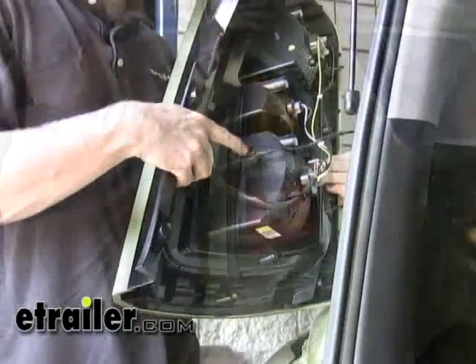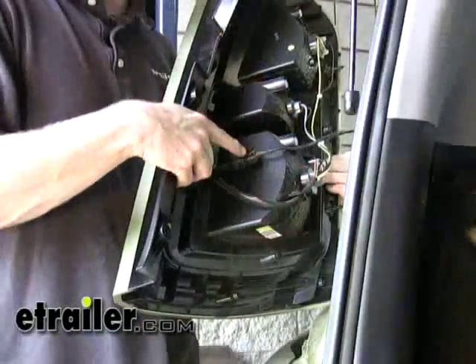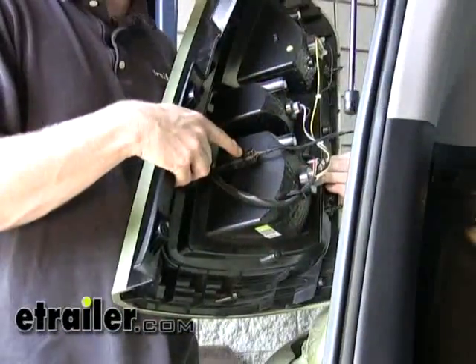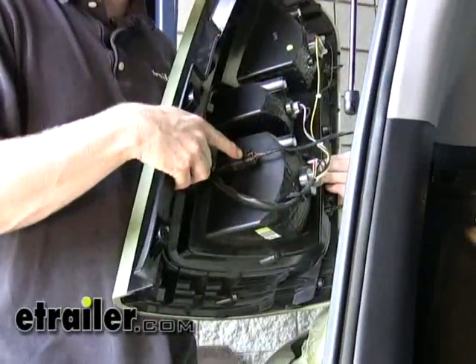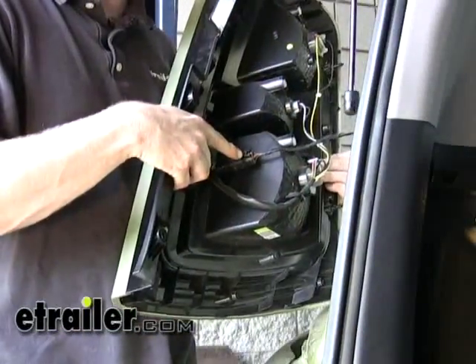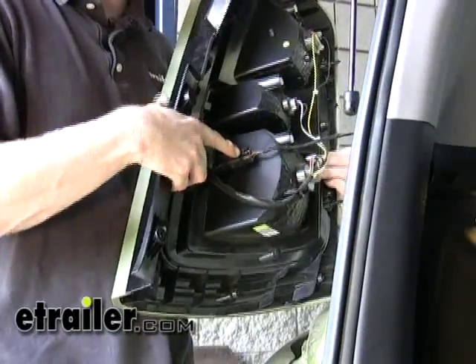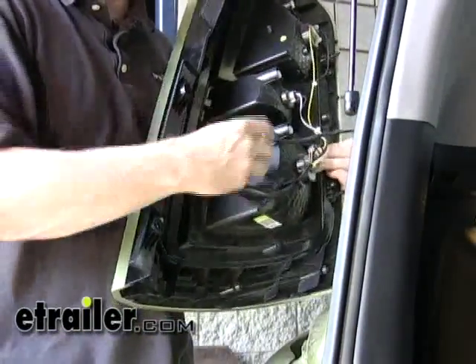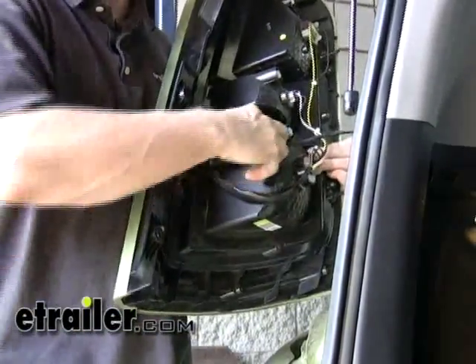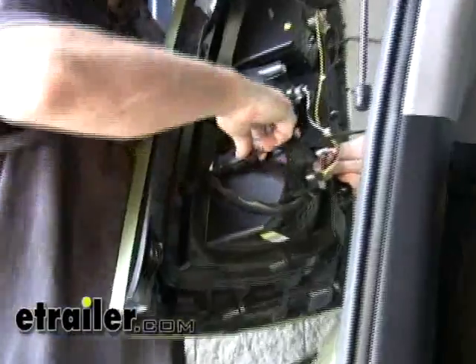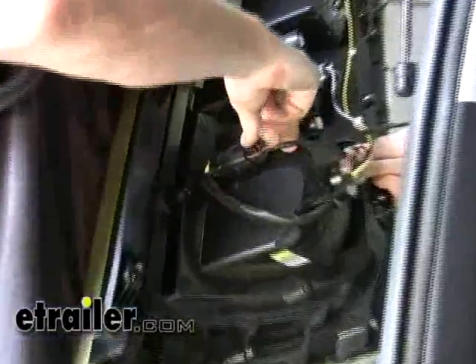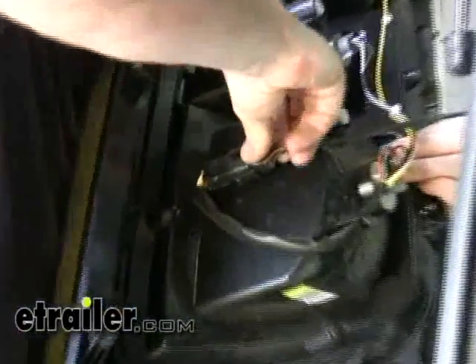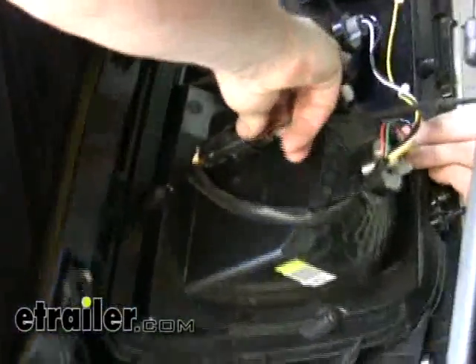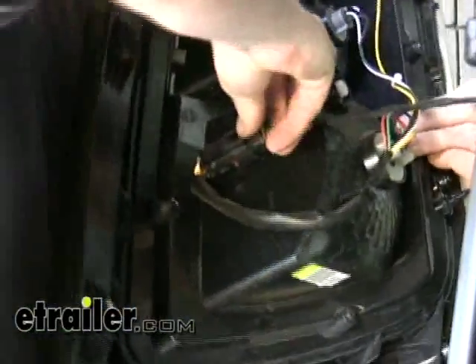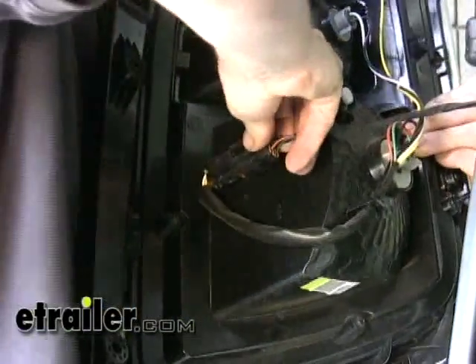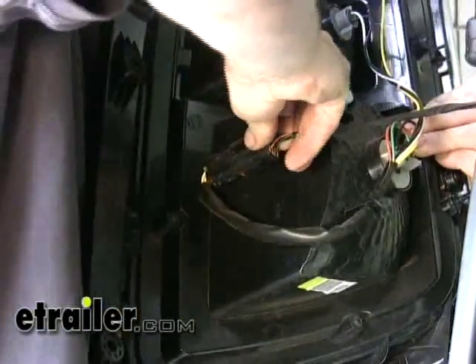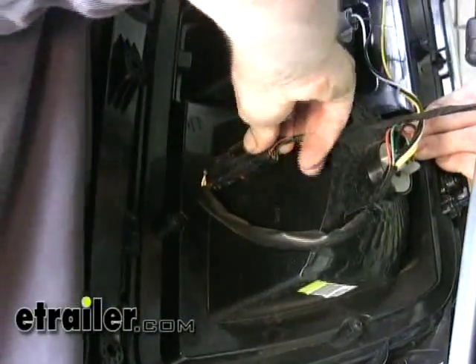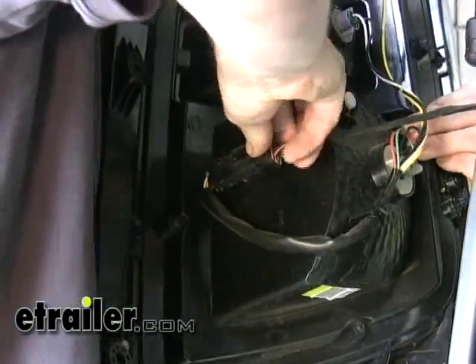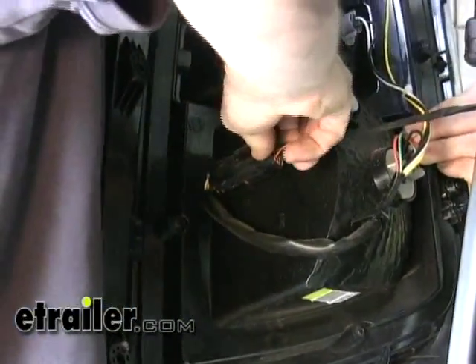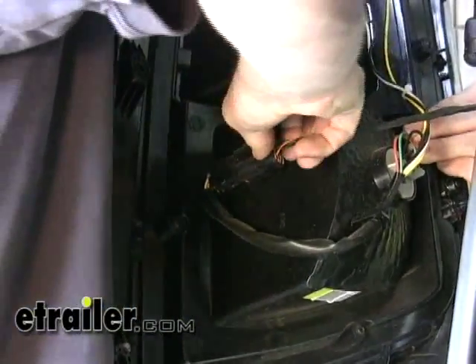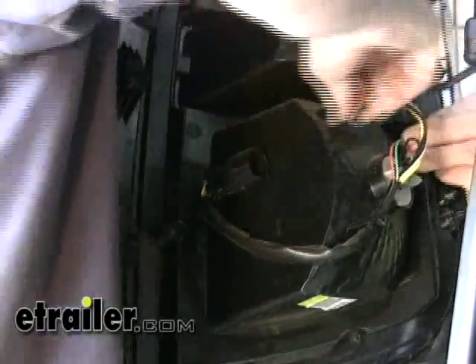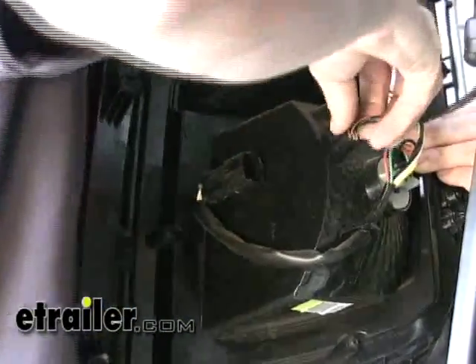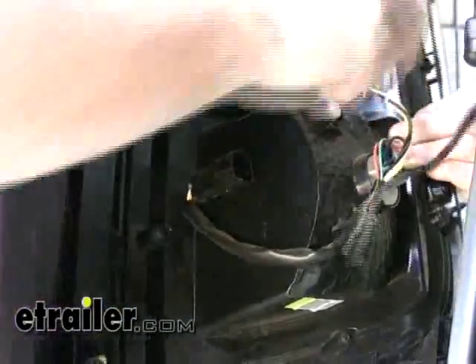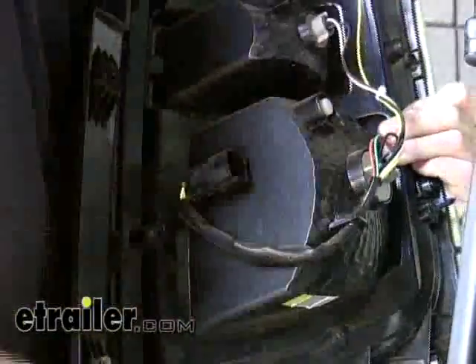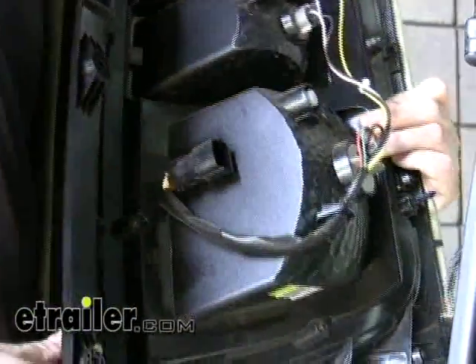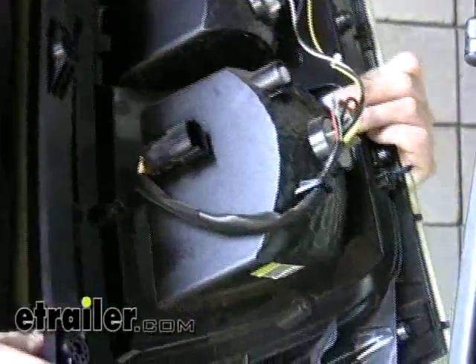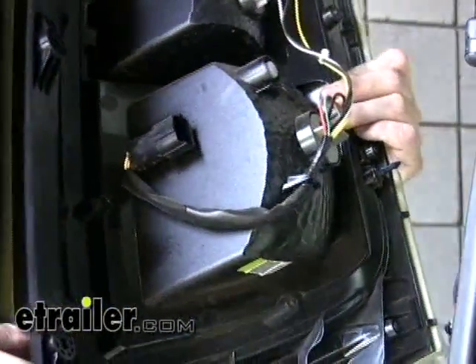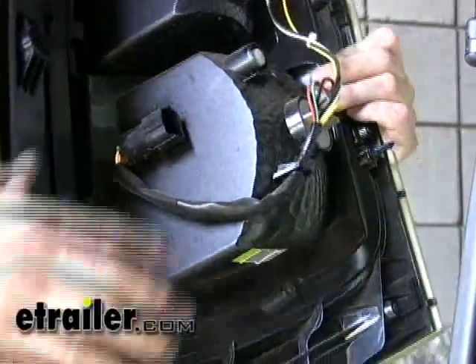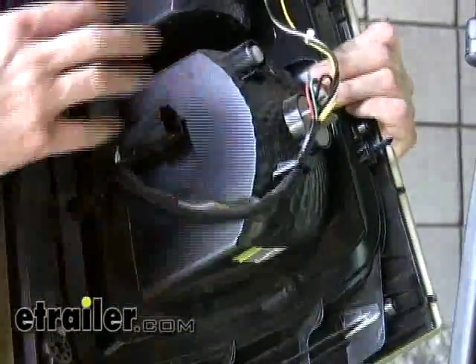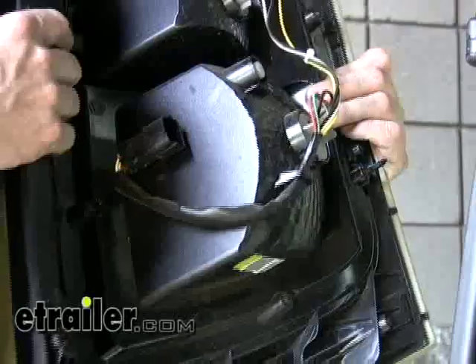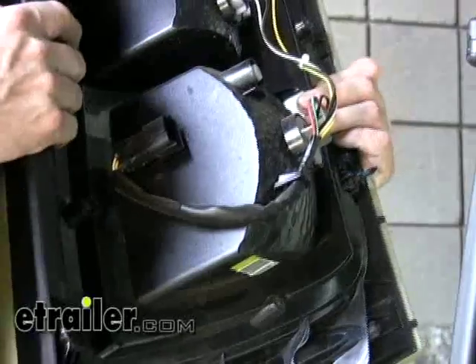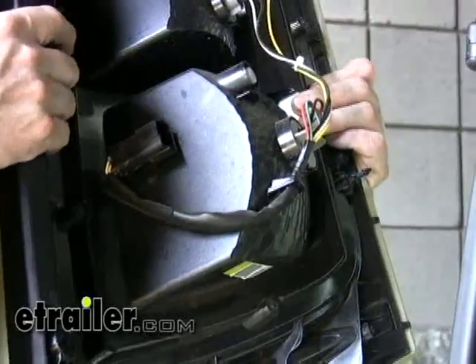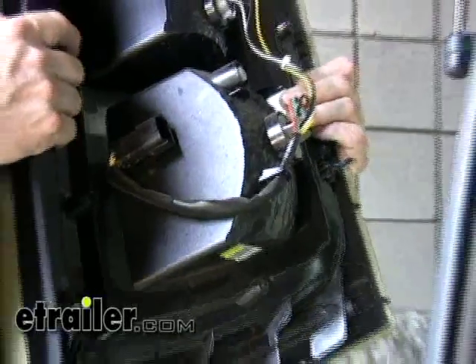Alright, this is our connection point right here, so we're just going to disconnect the taillight from it. We'll go ahead and put the taillight down for now.